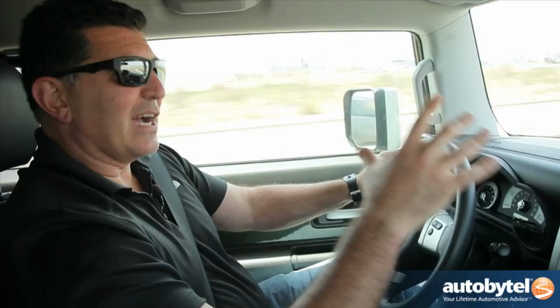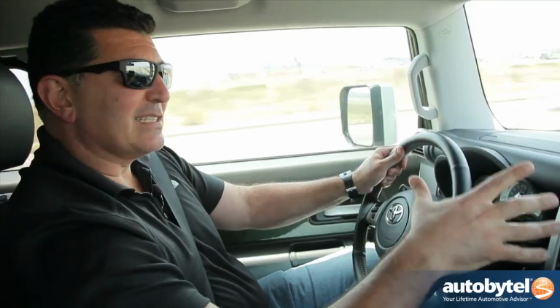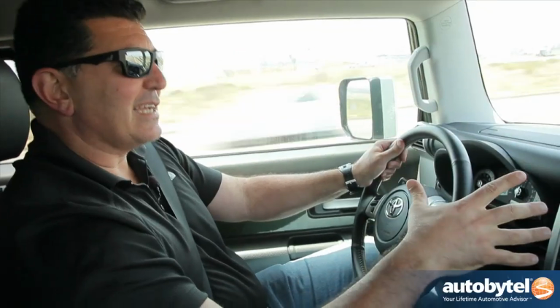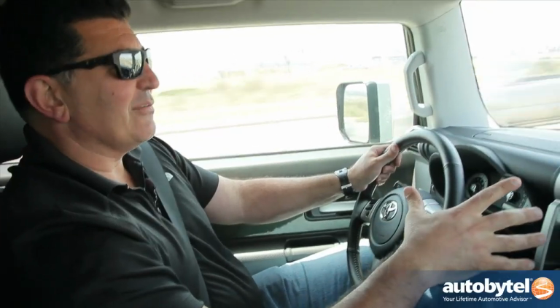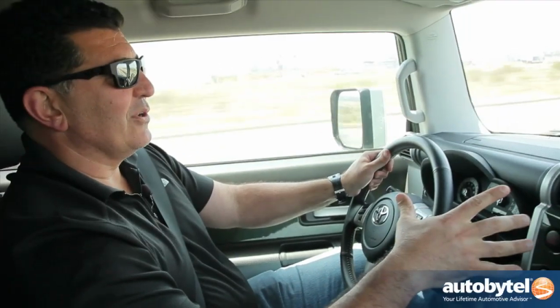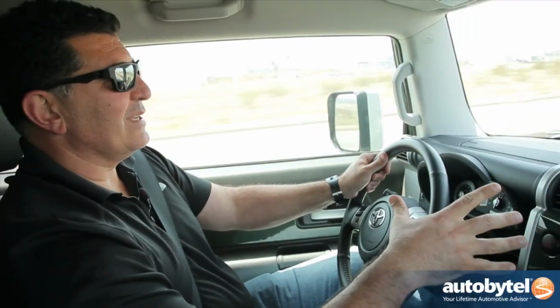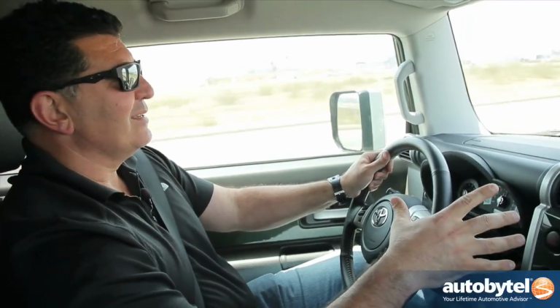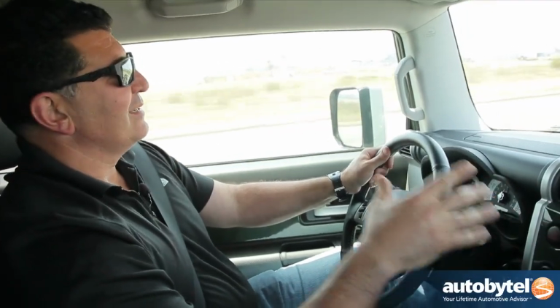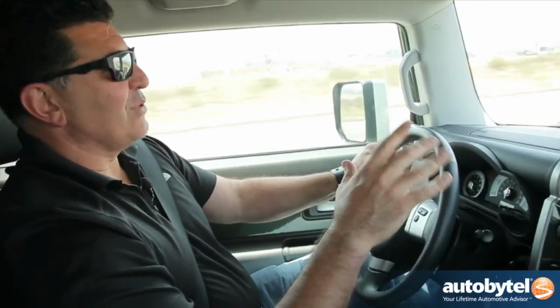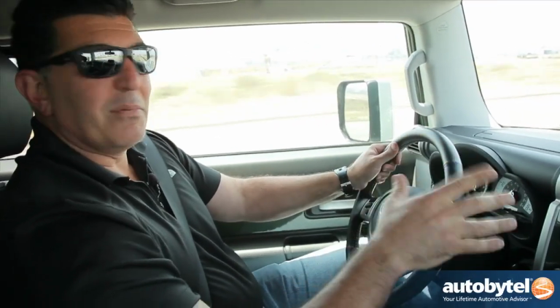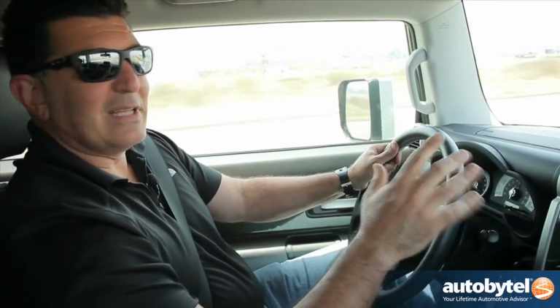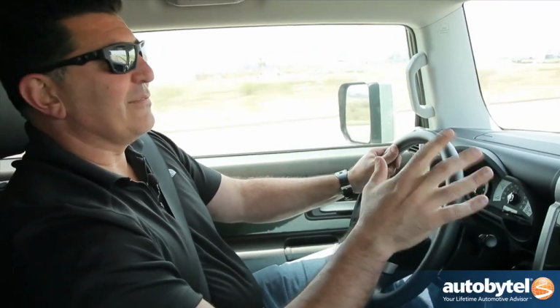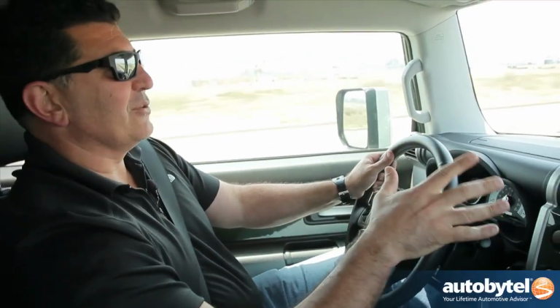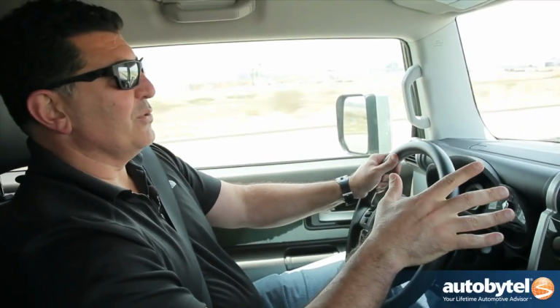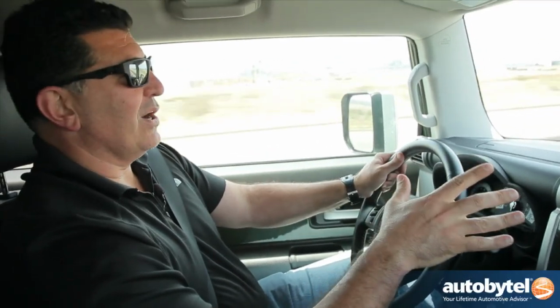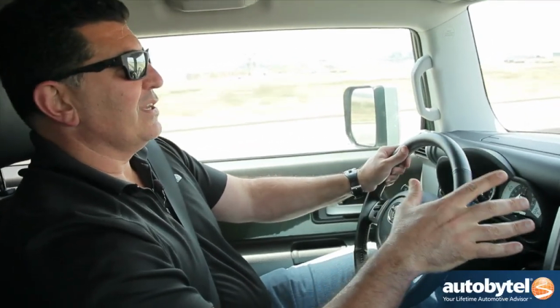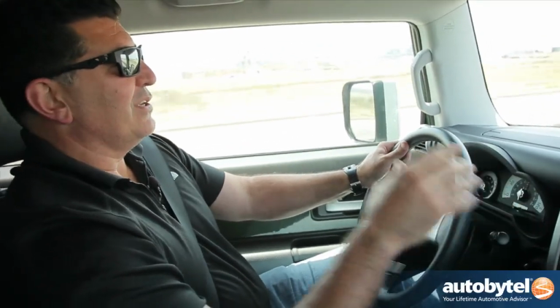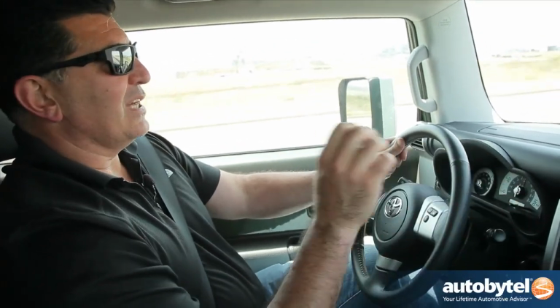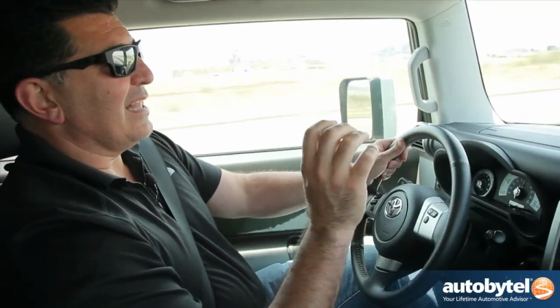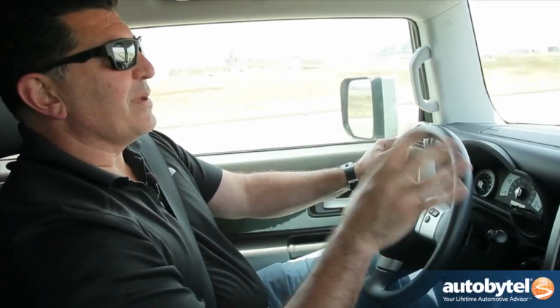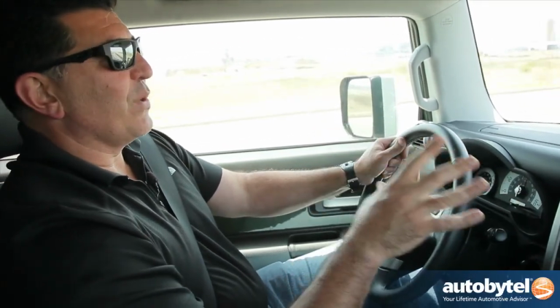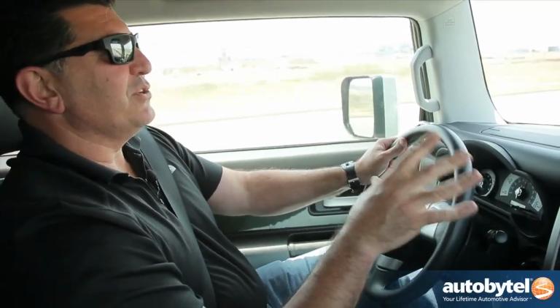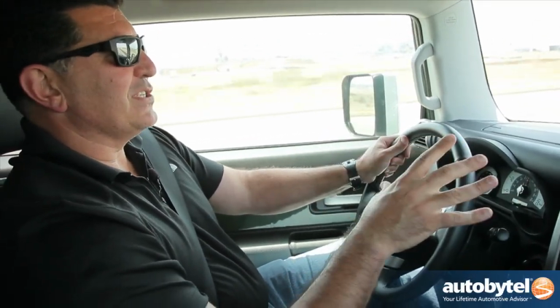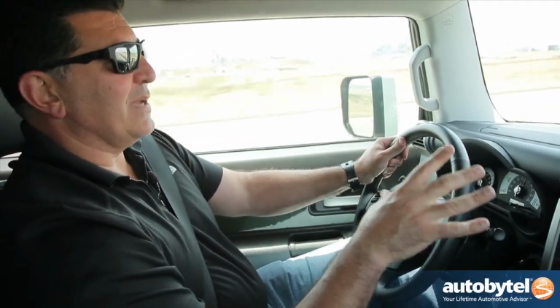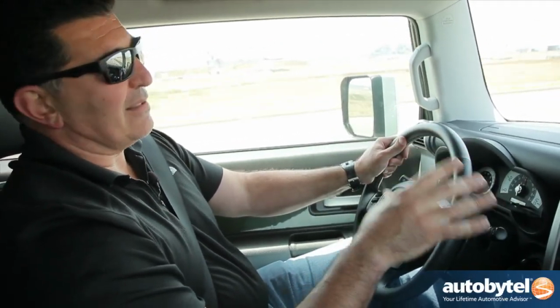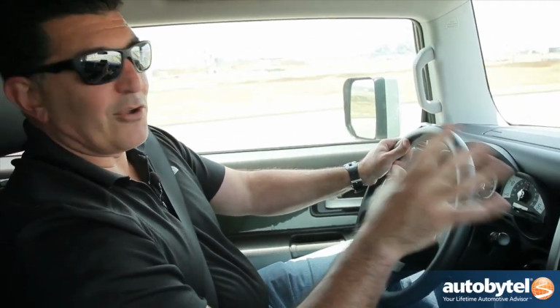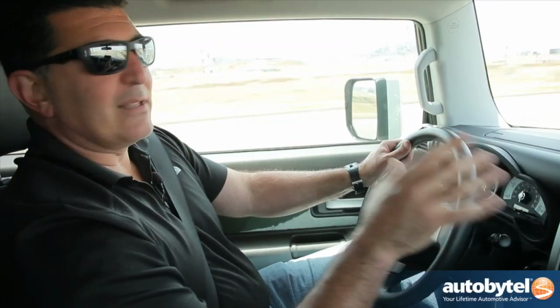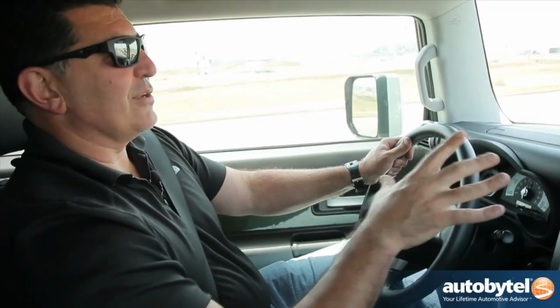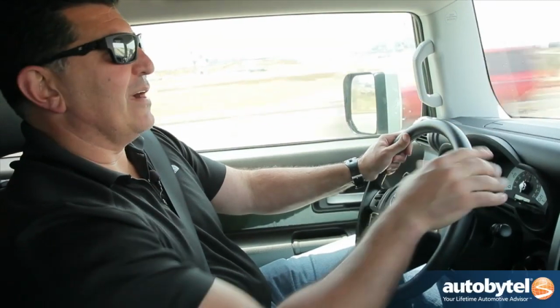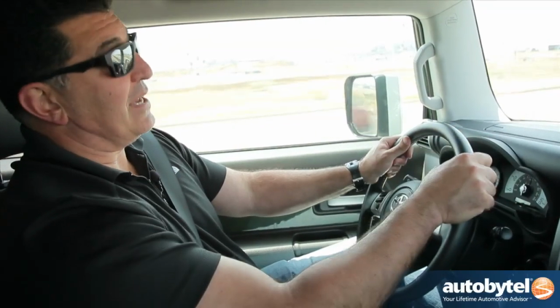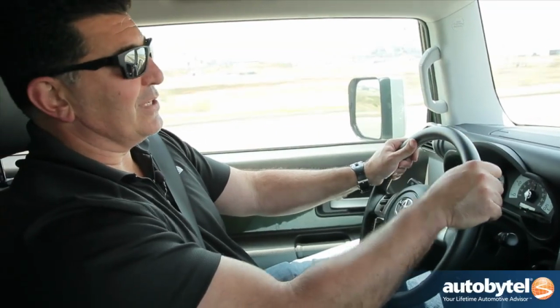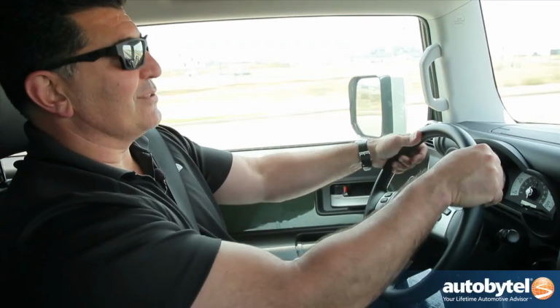This vehicle is designed to go off-road. If you're not going to take it off-roading, it's probably not the vehicle you want — there are a lot of better ways you can spend $30,000 to $35,000.